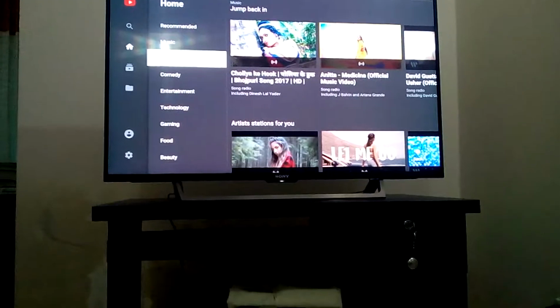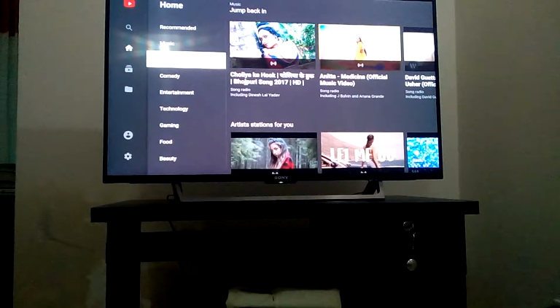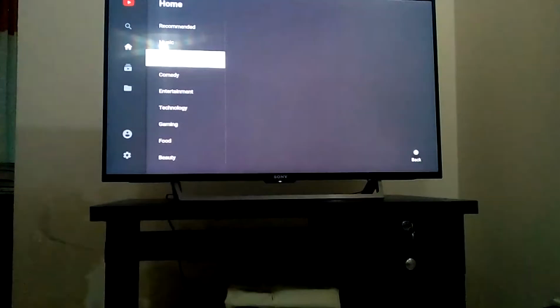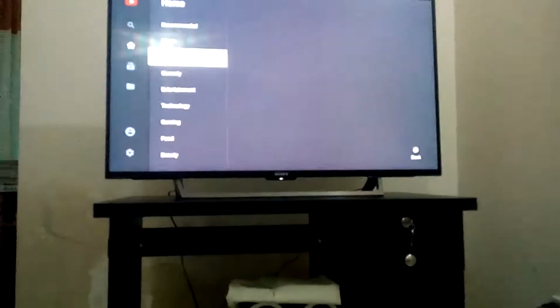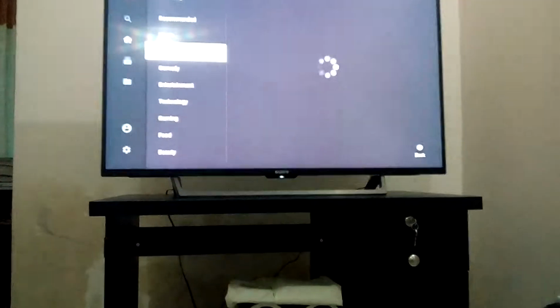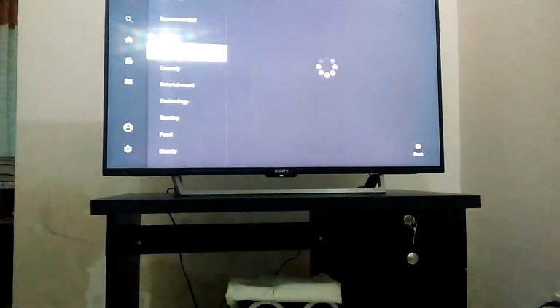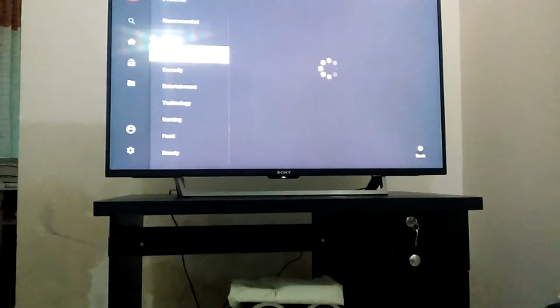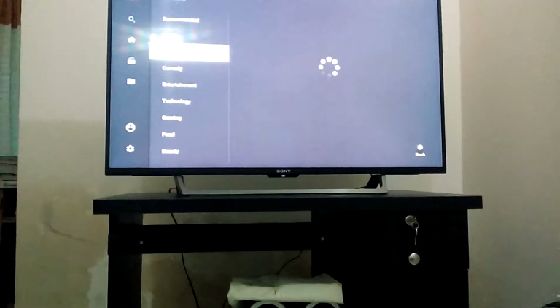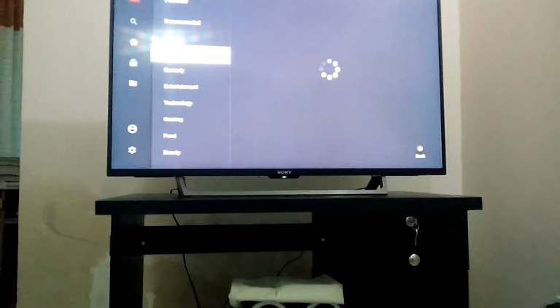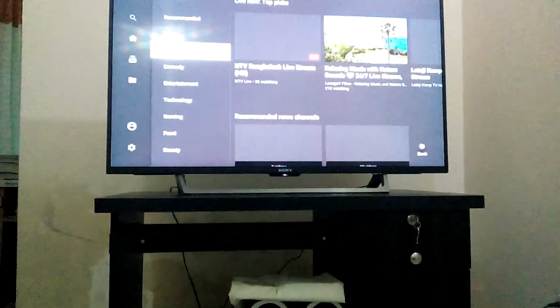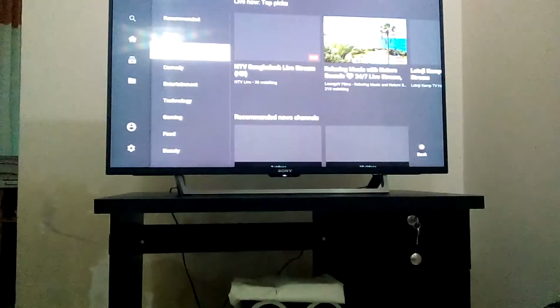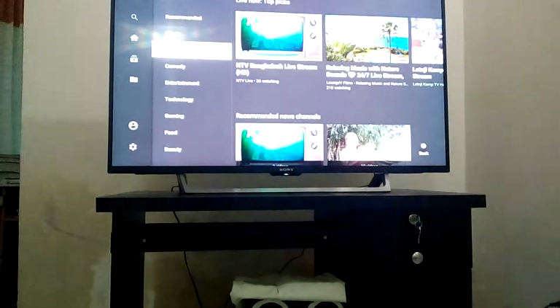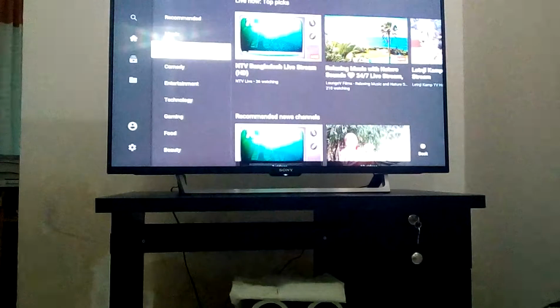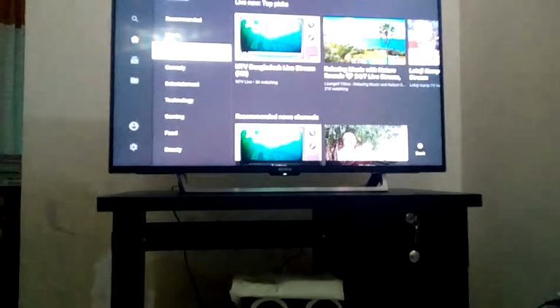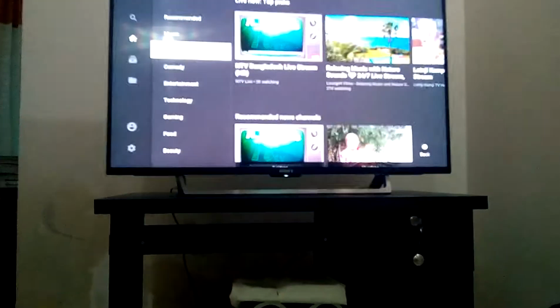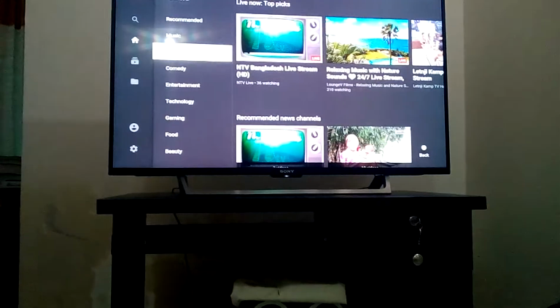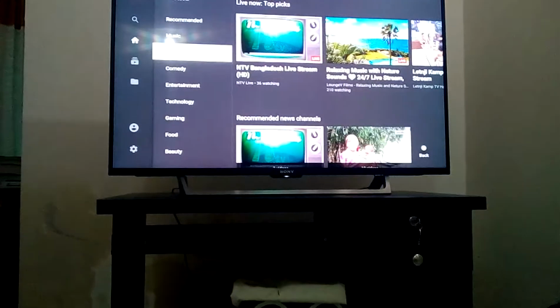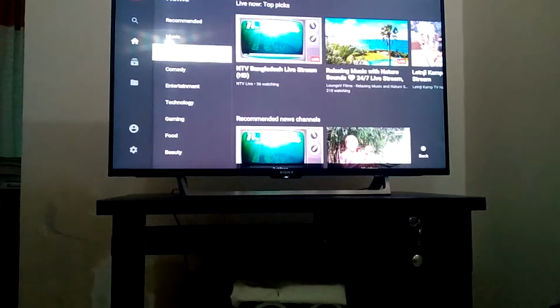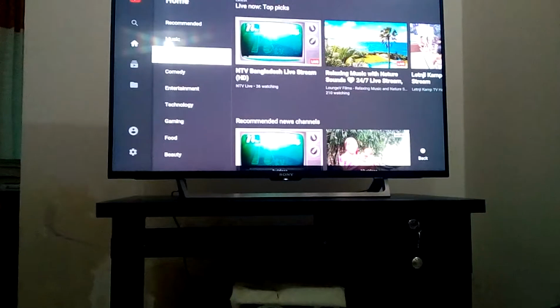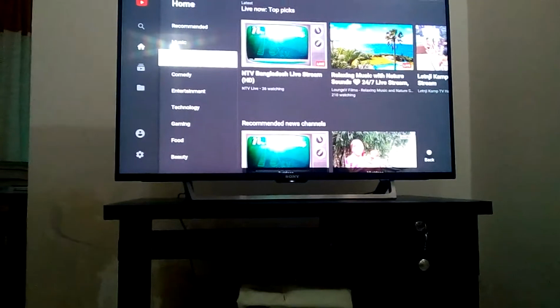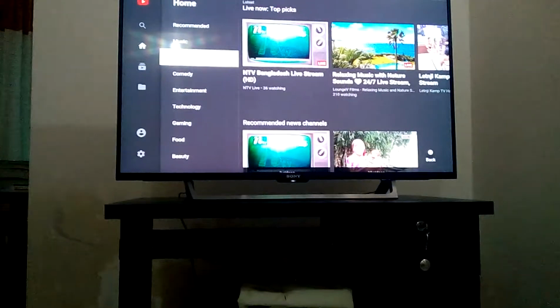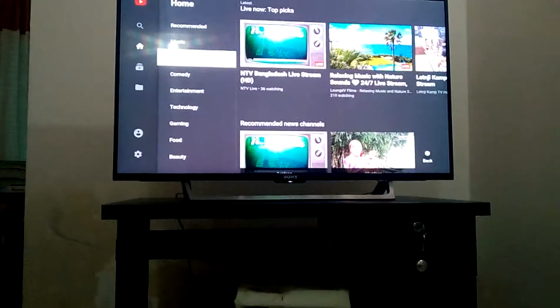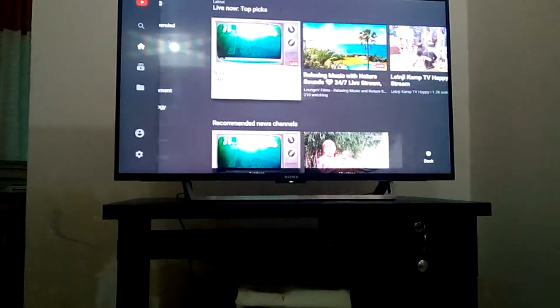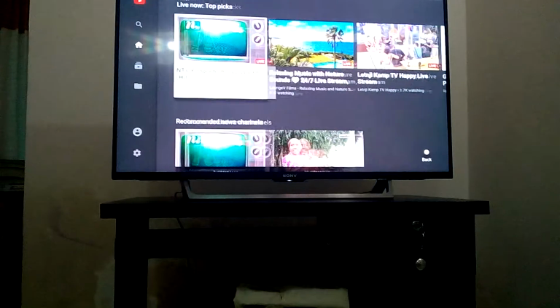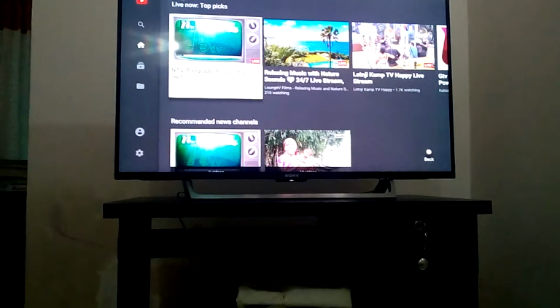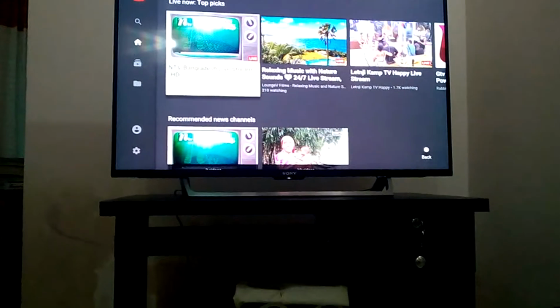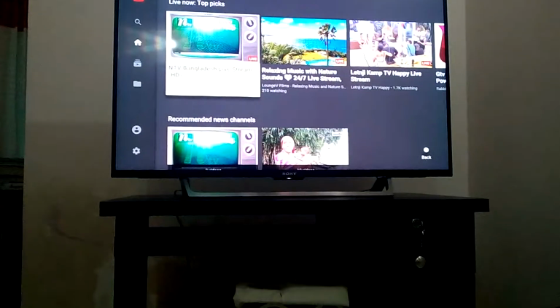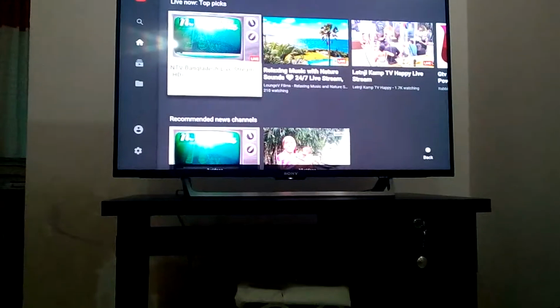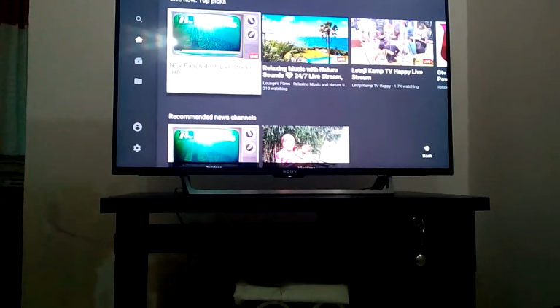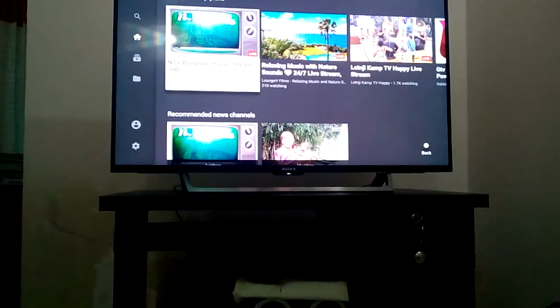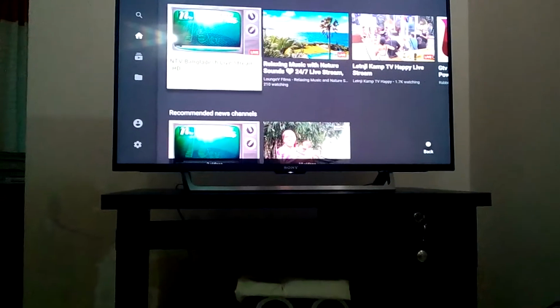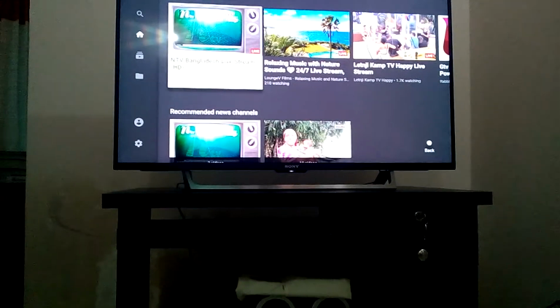There's a live TV channel update. Let us see that live.